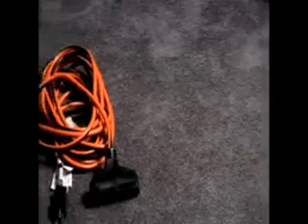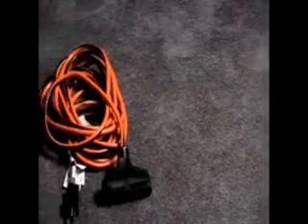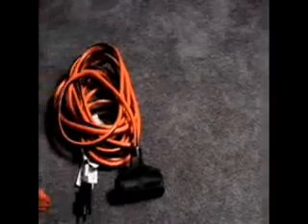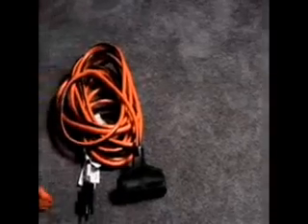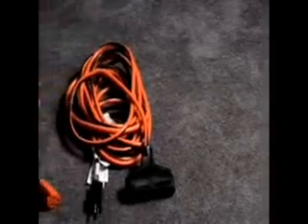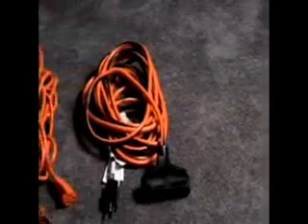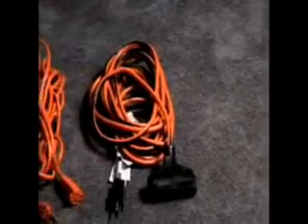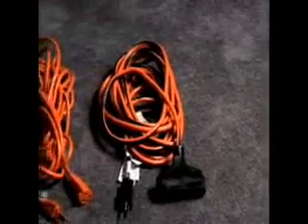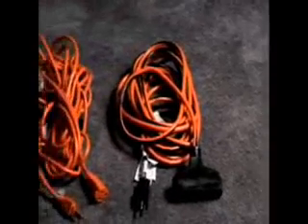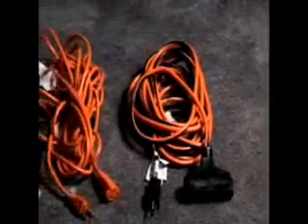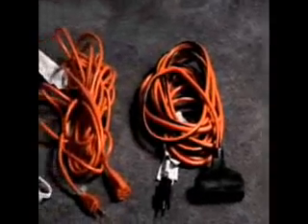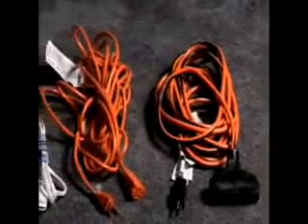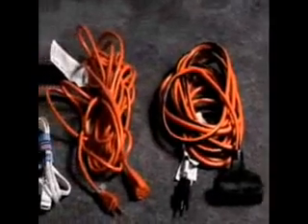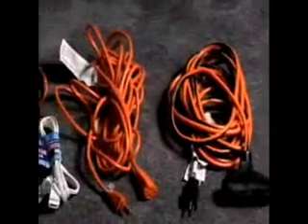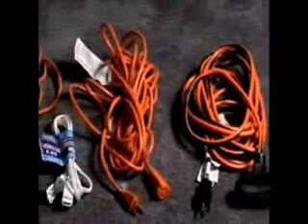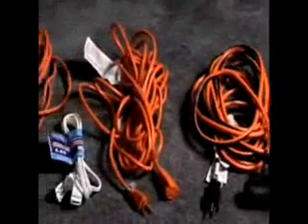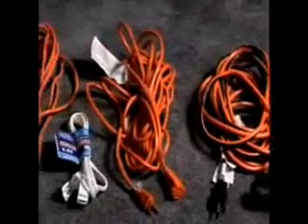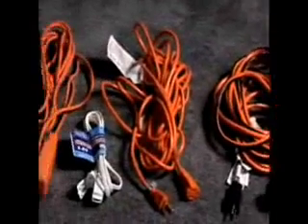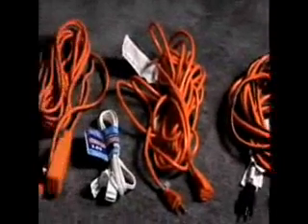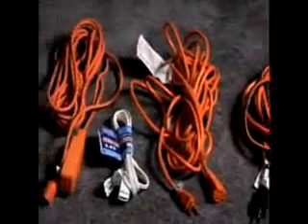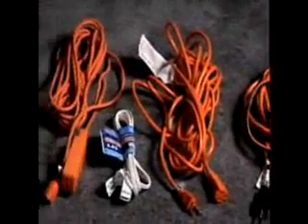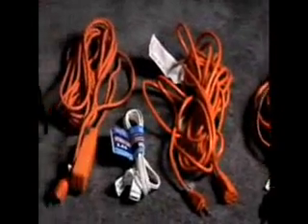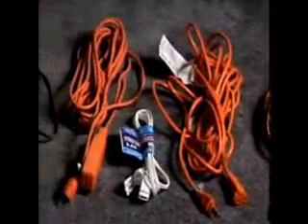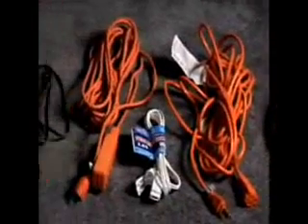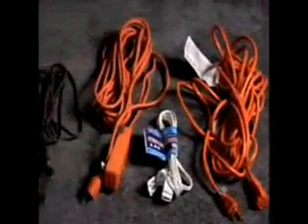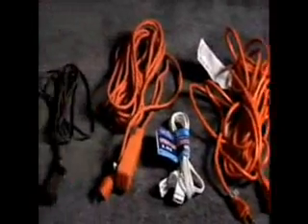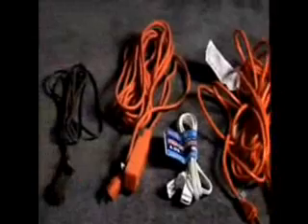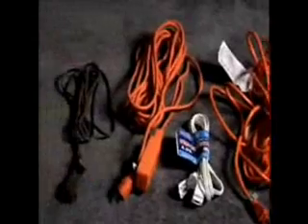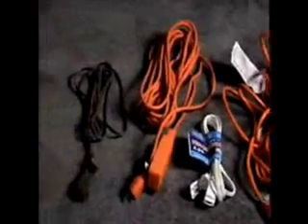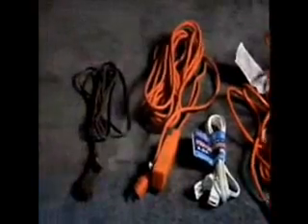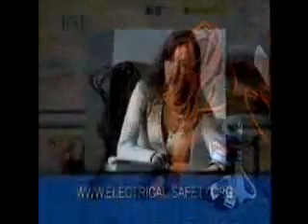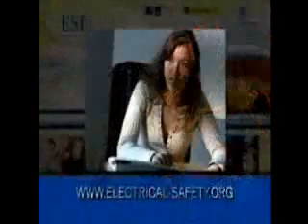Remember, if the price seems too good to be true, chances are it is. For more electrical safety information, visit www.electrical-safety.org.